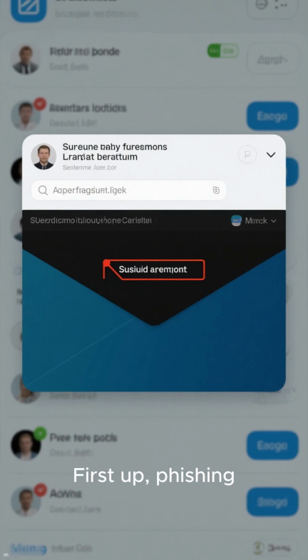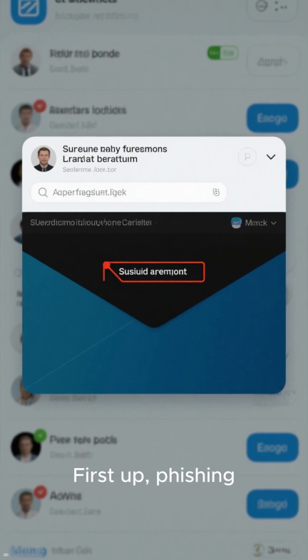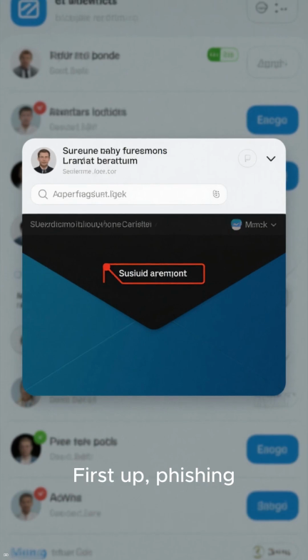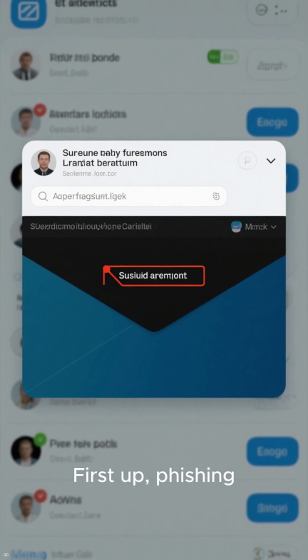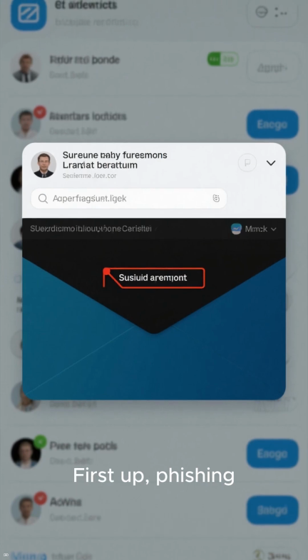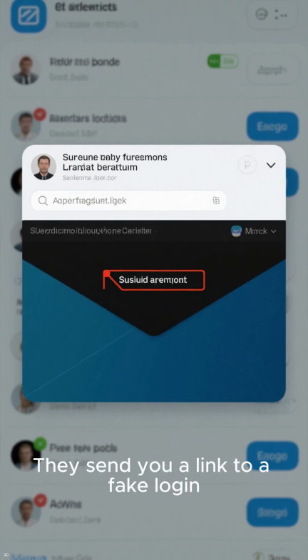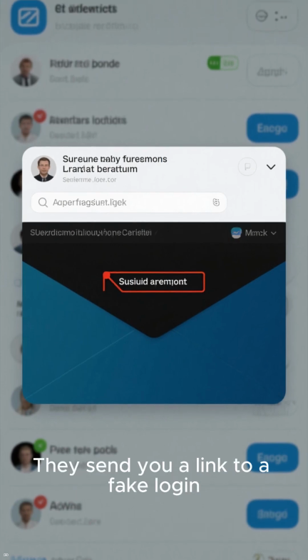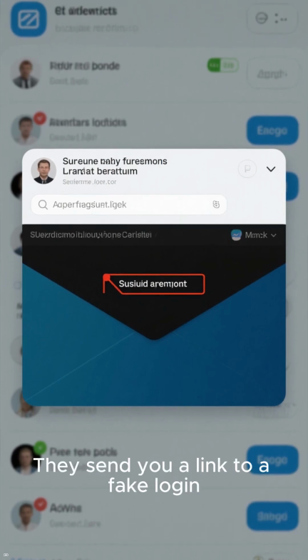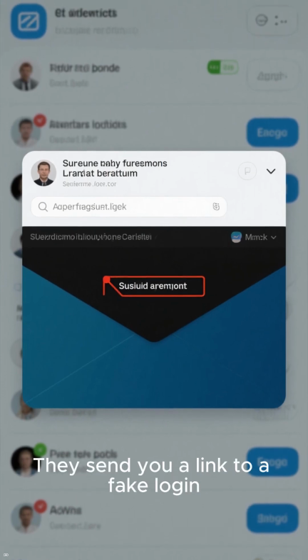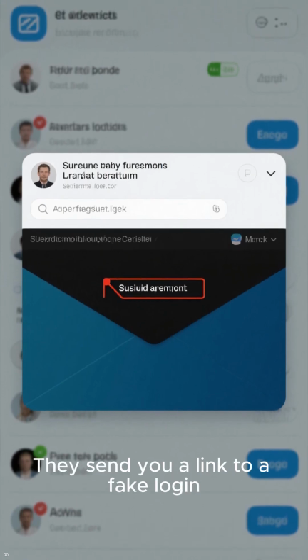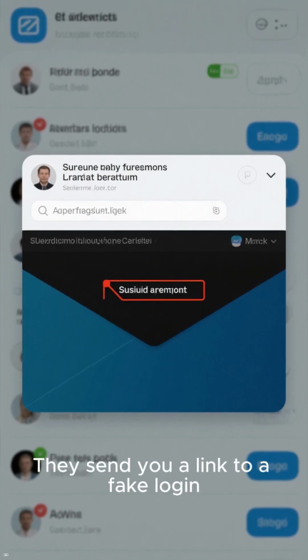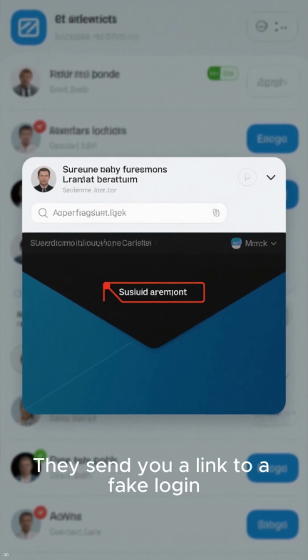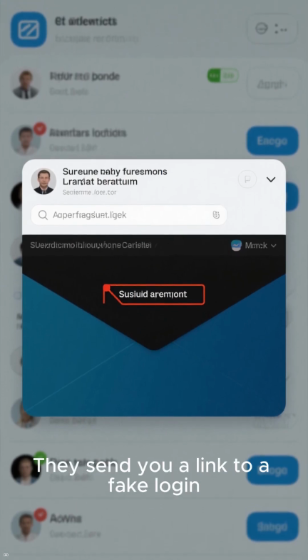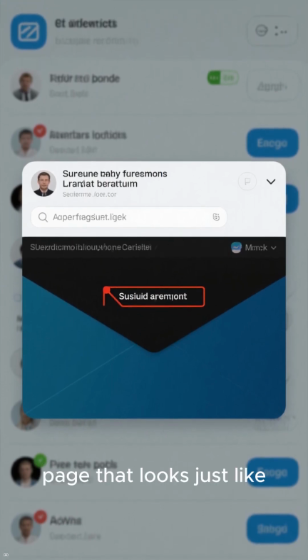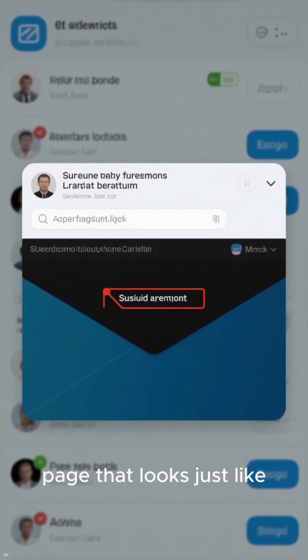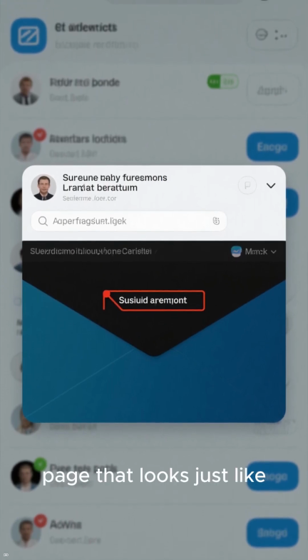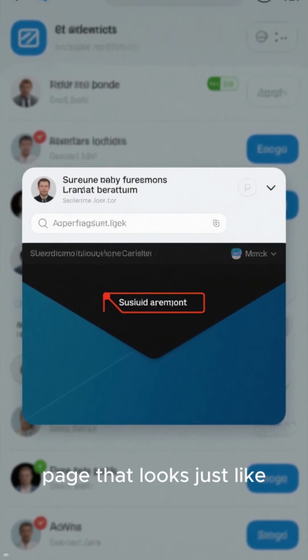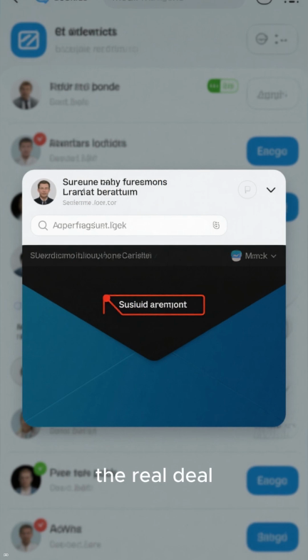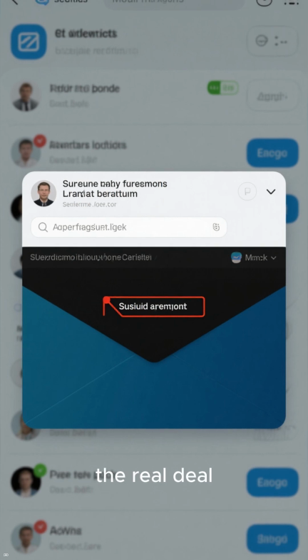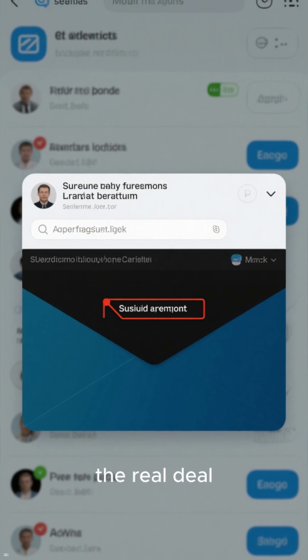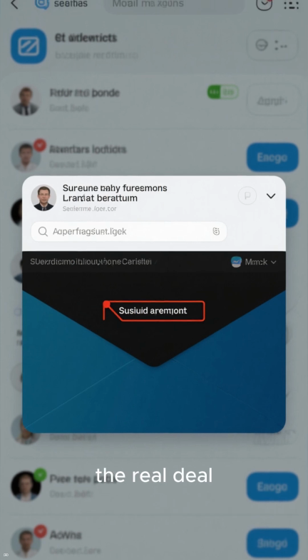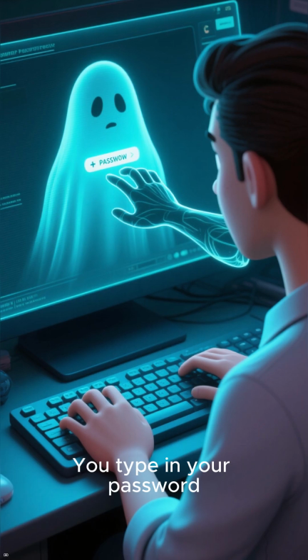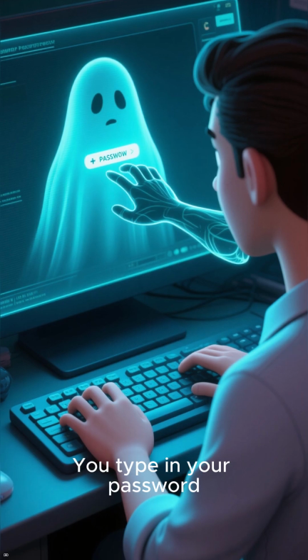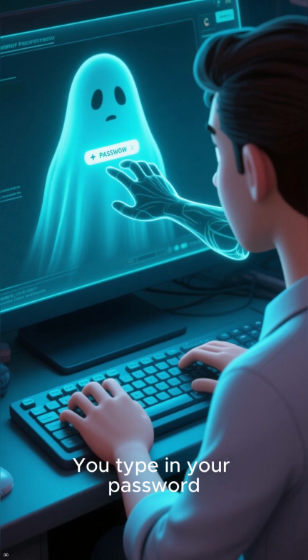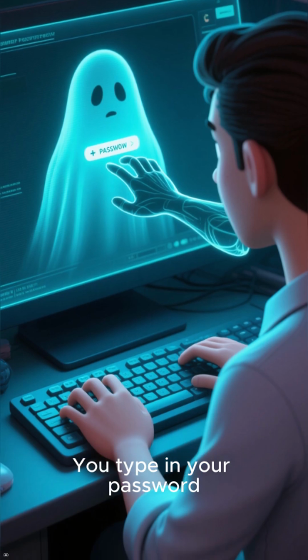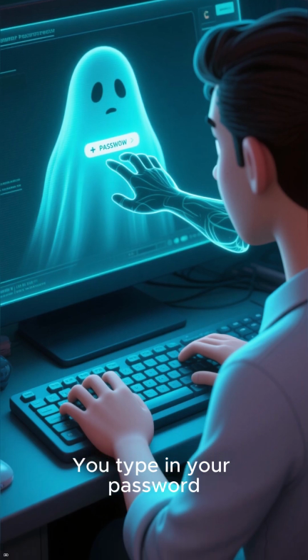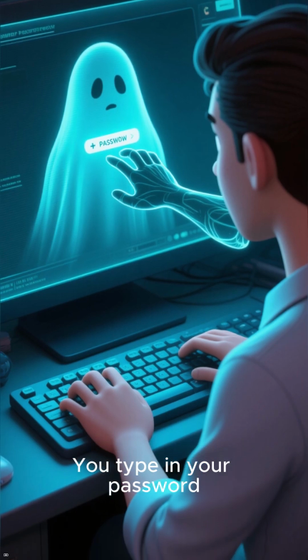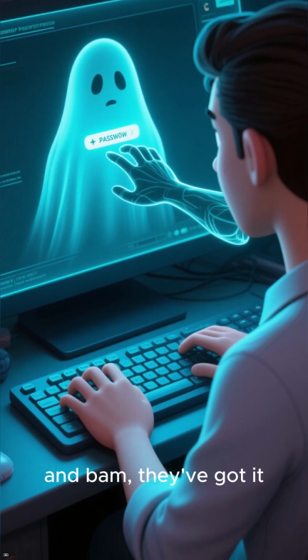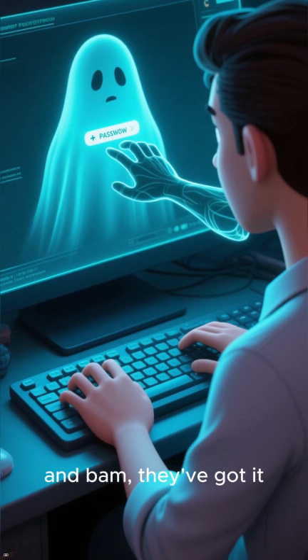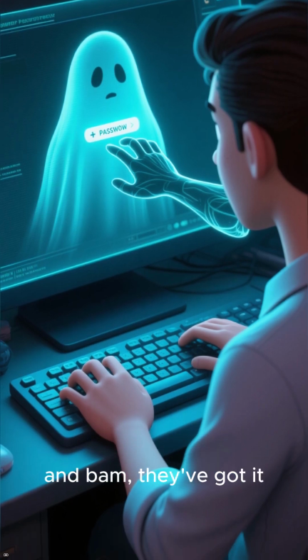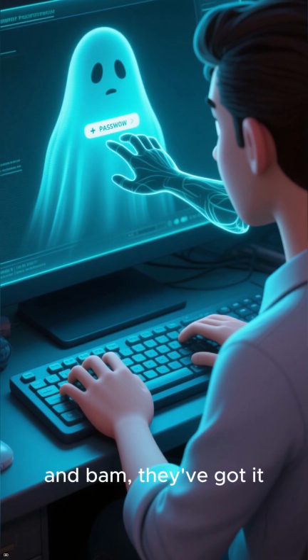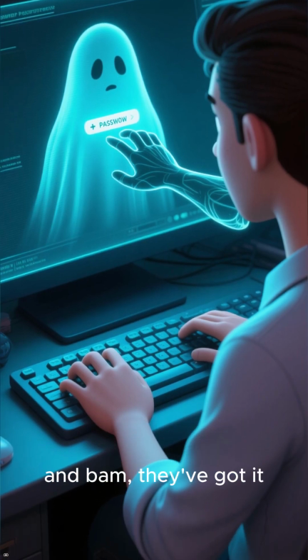First up: phishing. They send you a link to a fake login page that looks just like the real deal. You type in your password, and bam, they've got it.